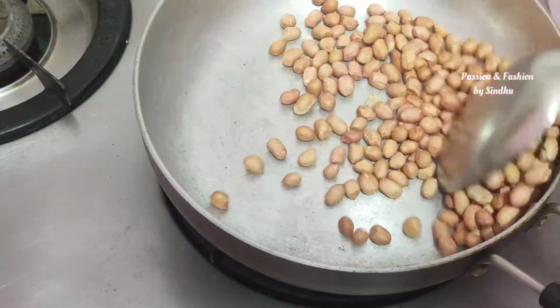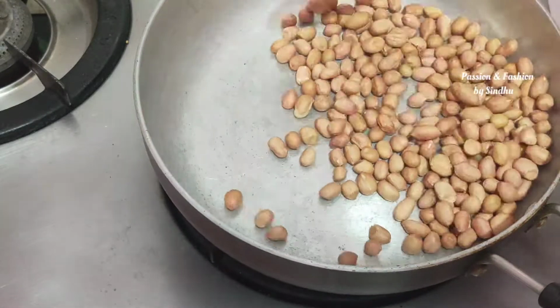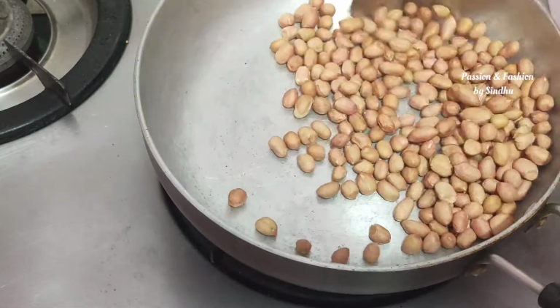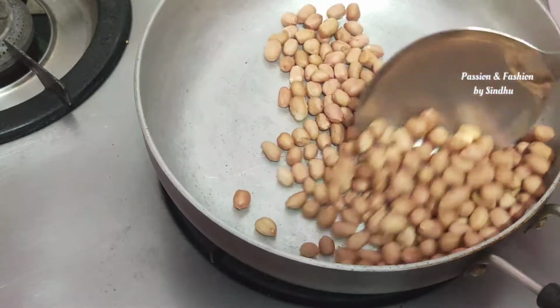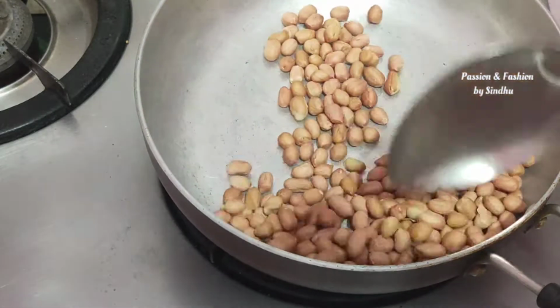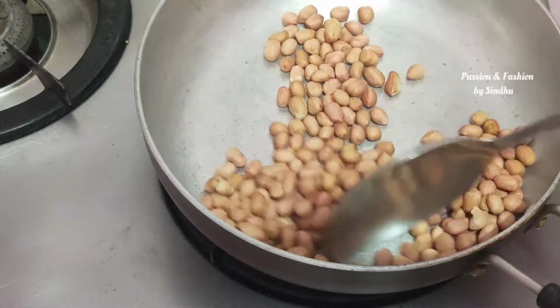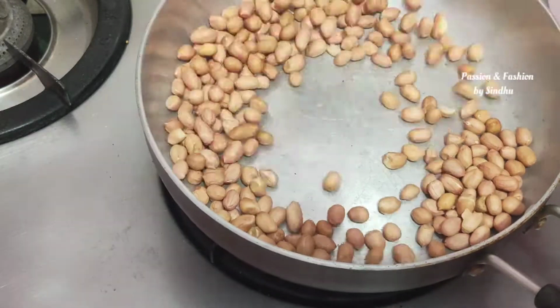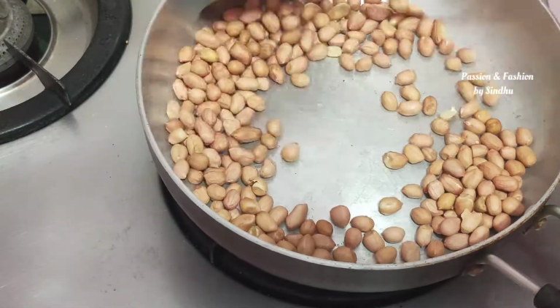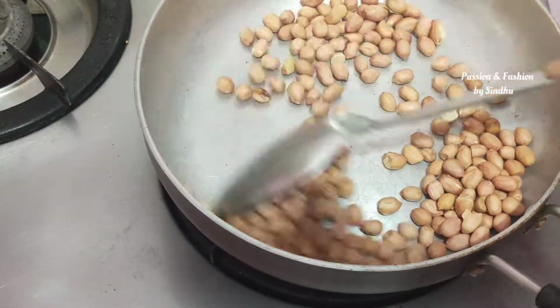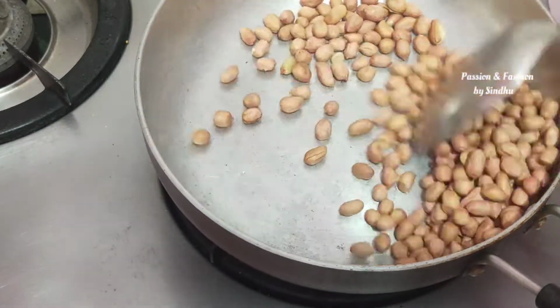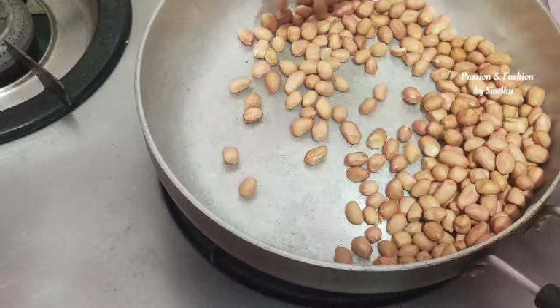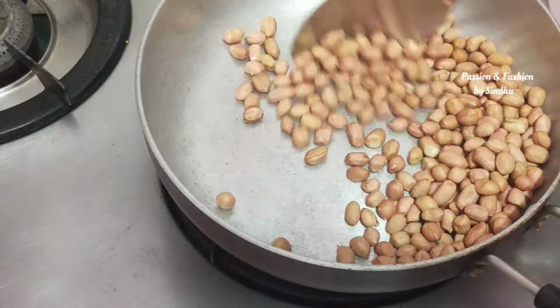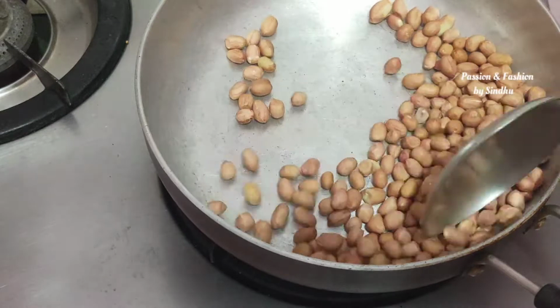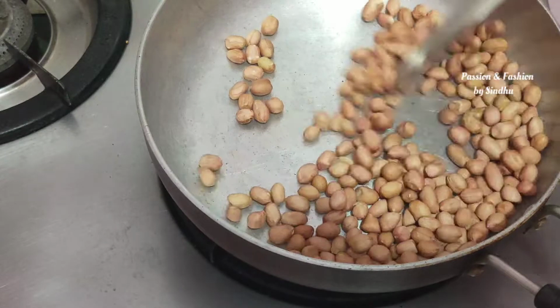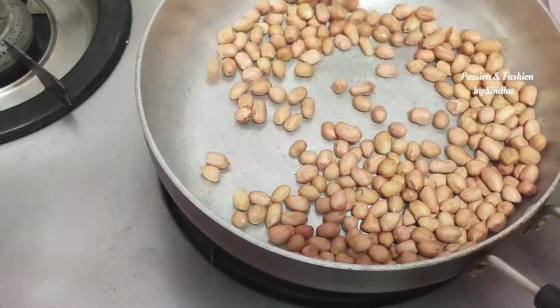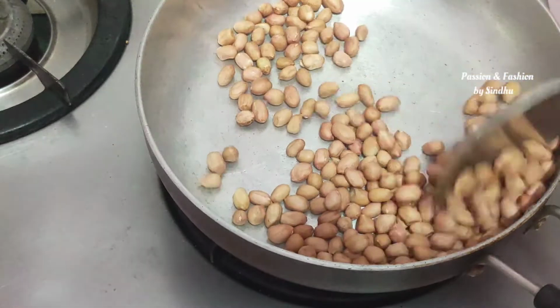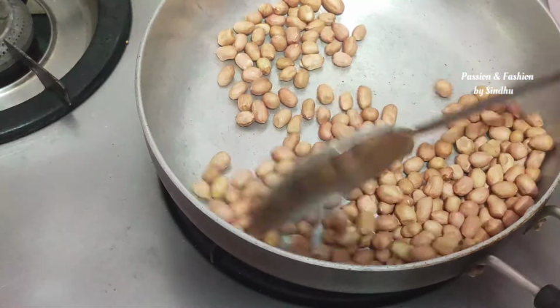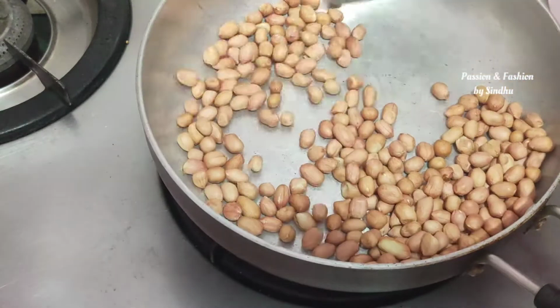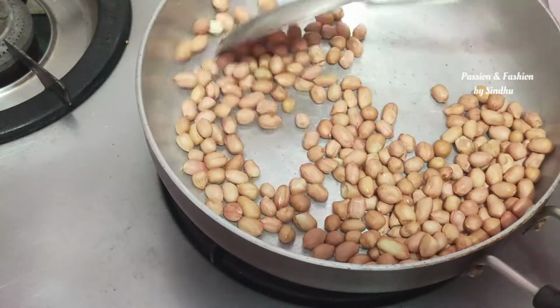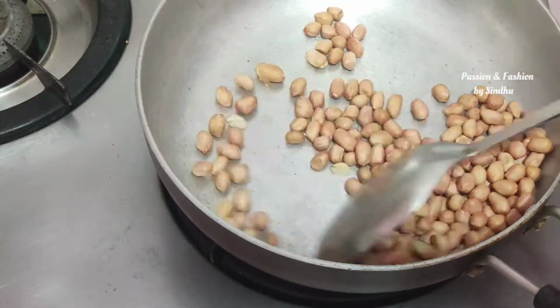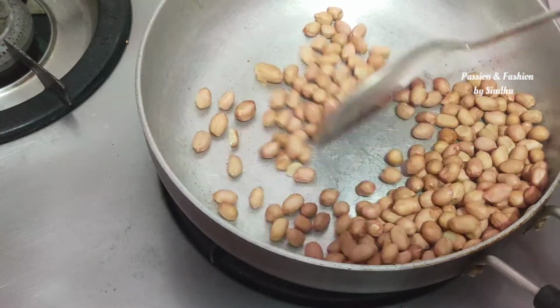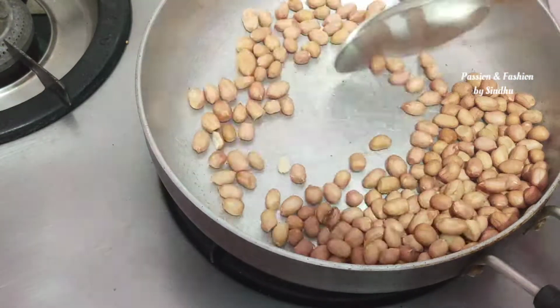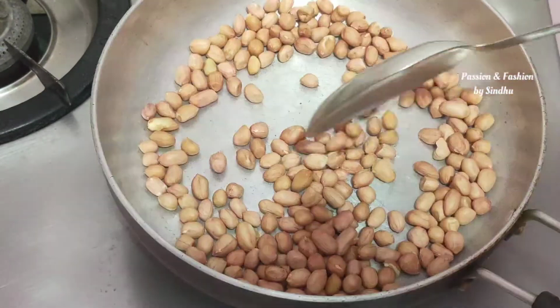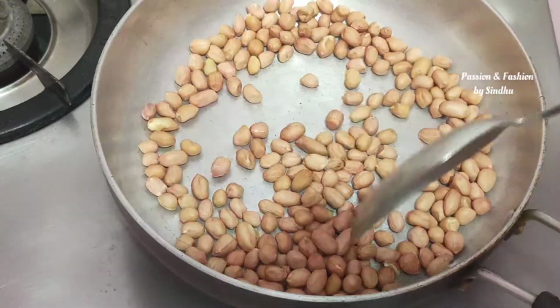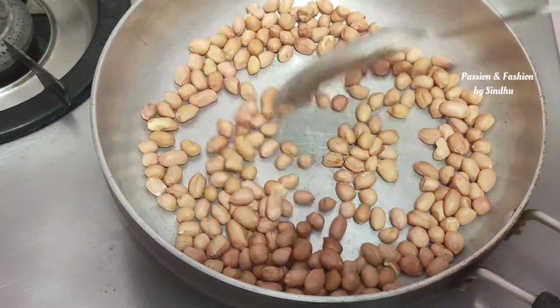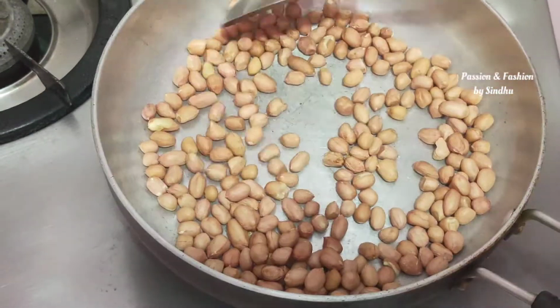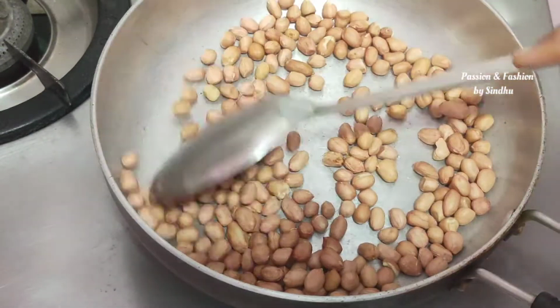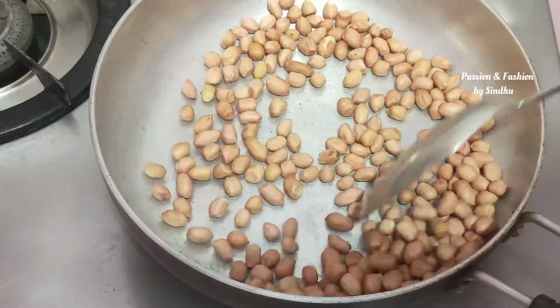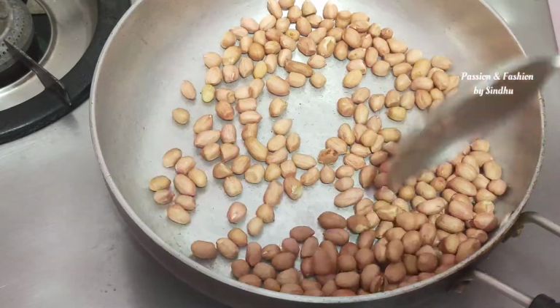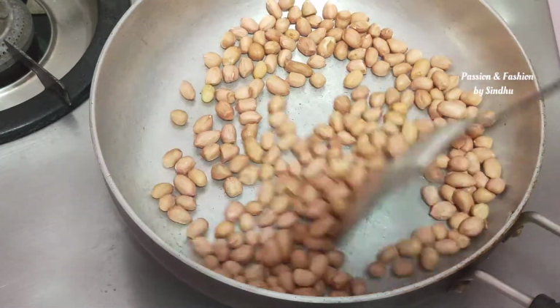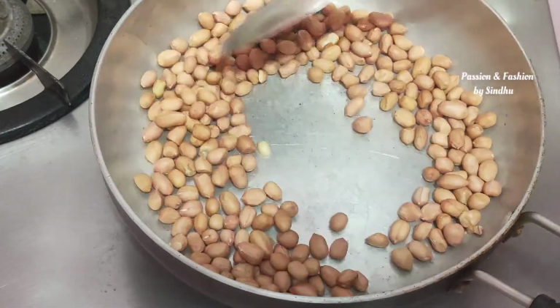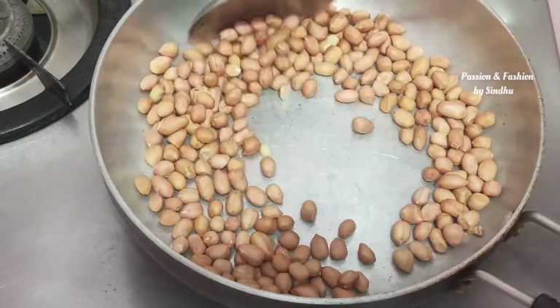Let's get into the recipe. Let's put a pan in the recipe. Put a cup in a cup. Let's do a dry roast on low heat.